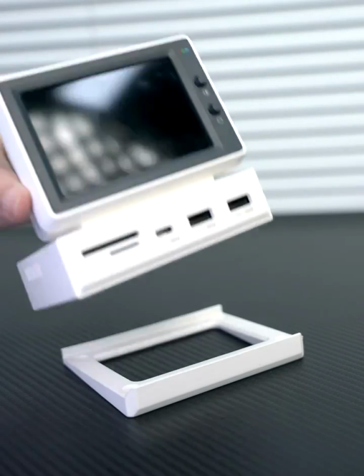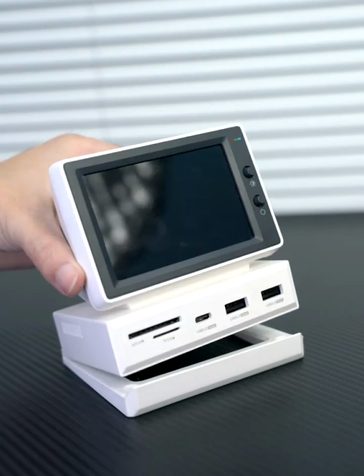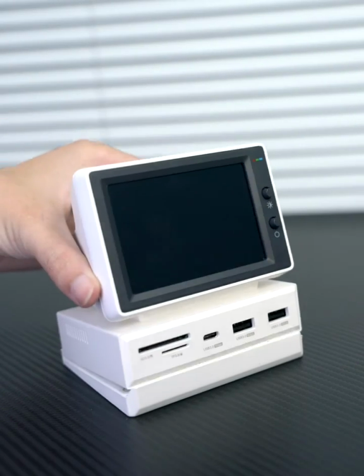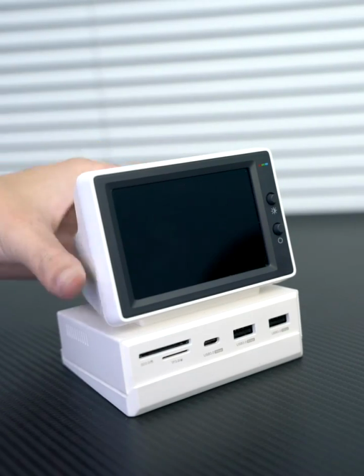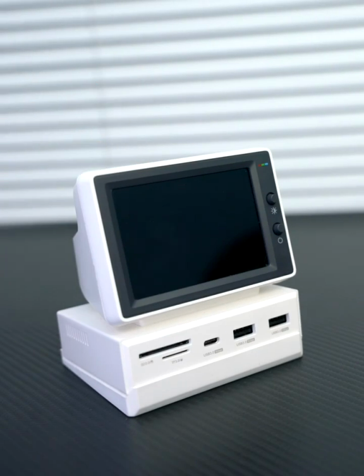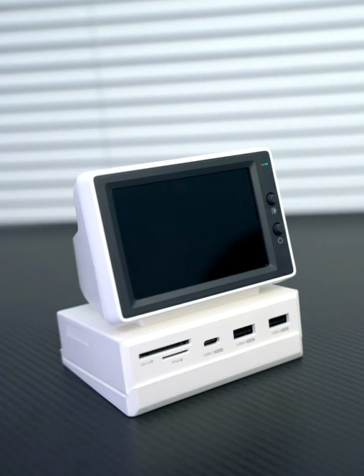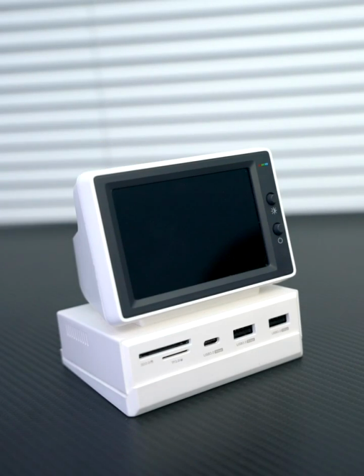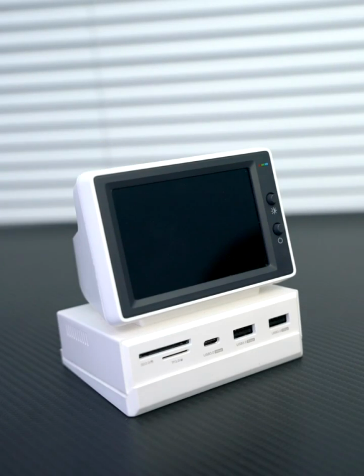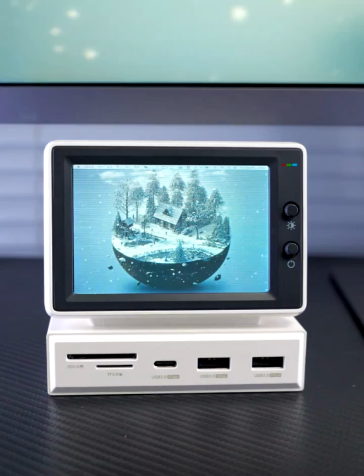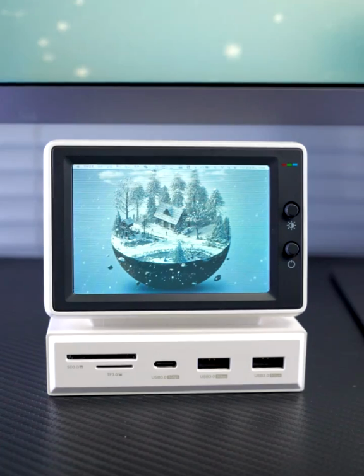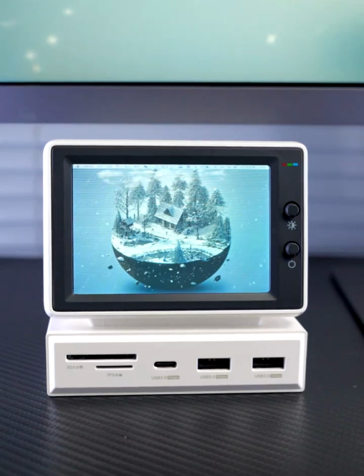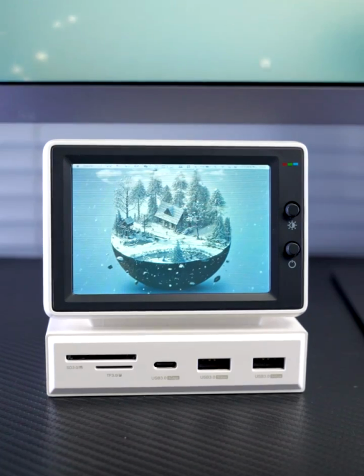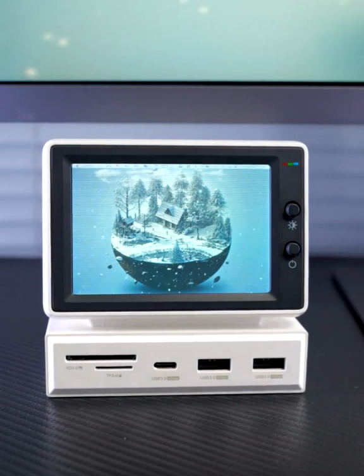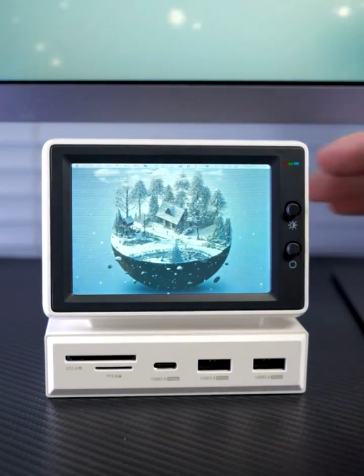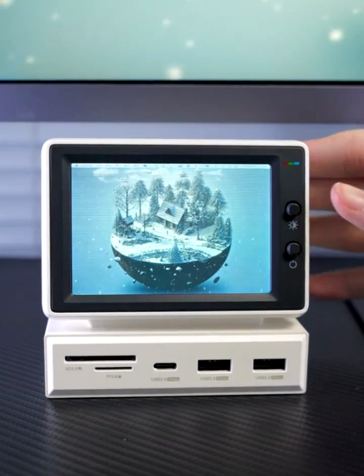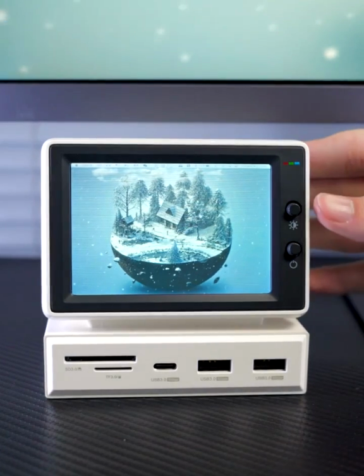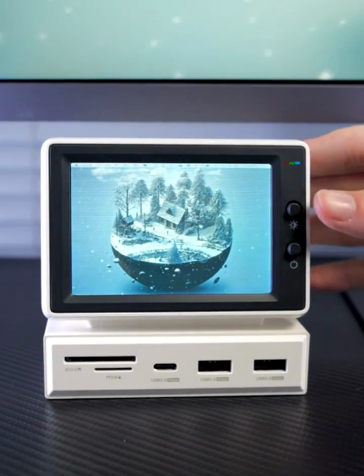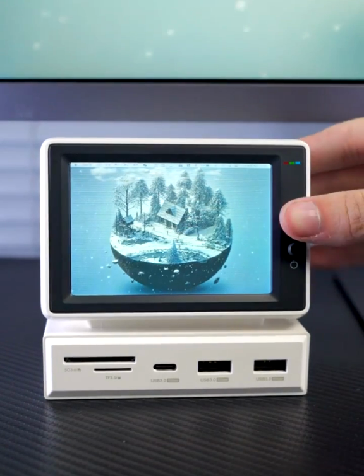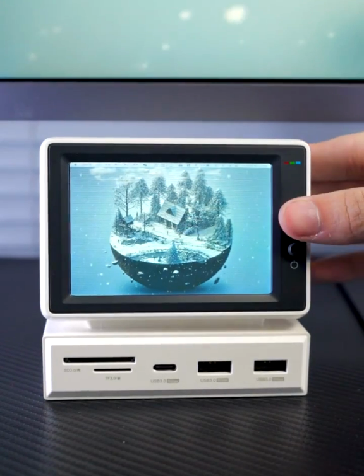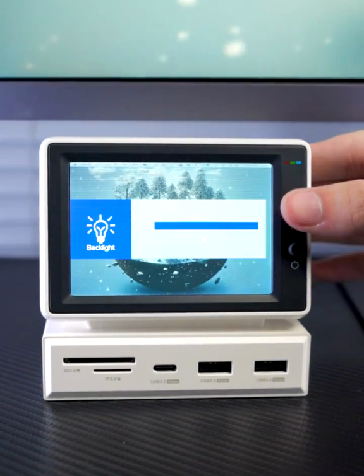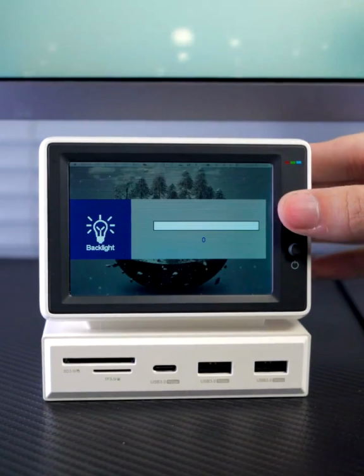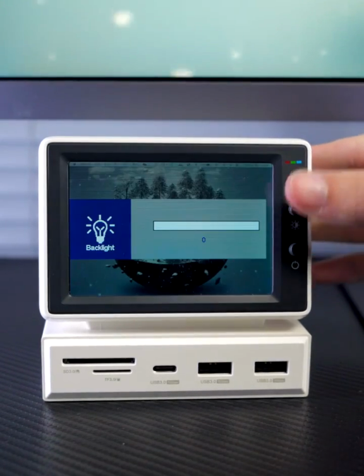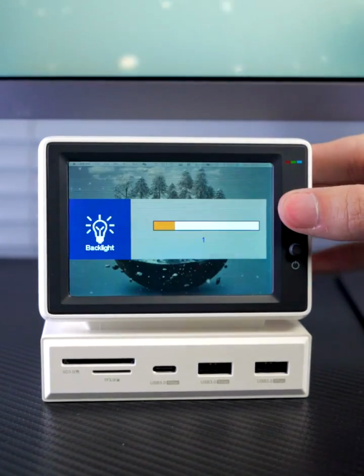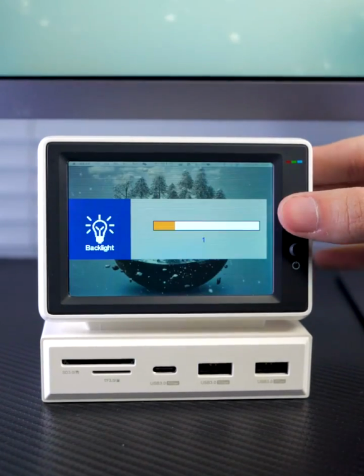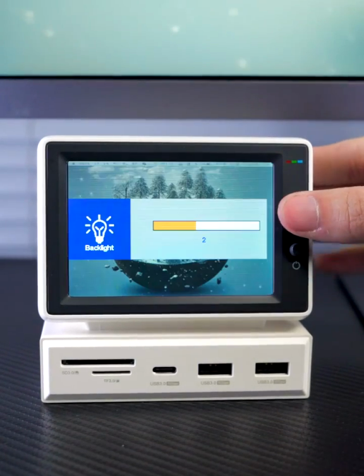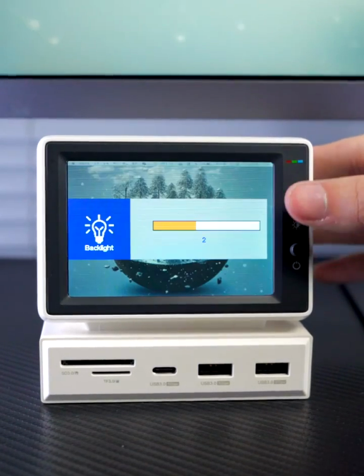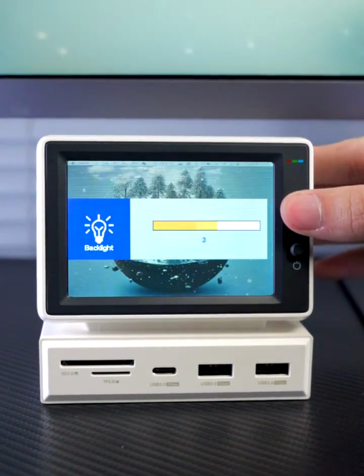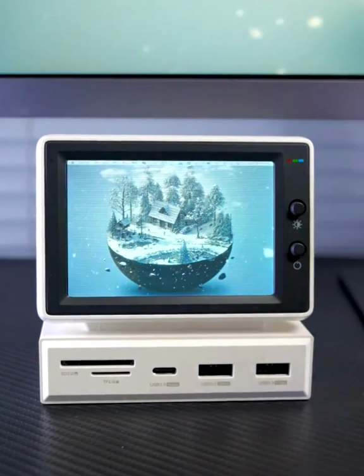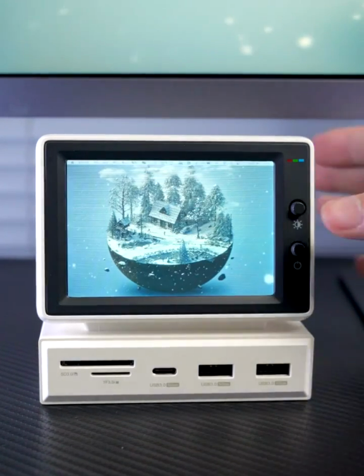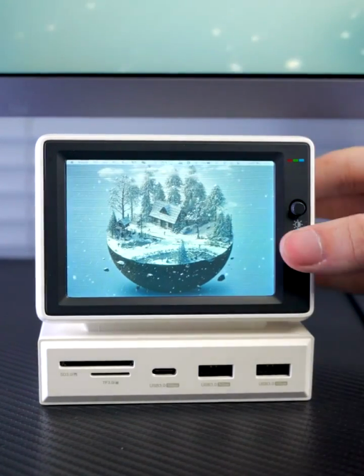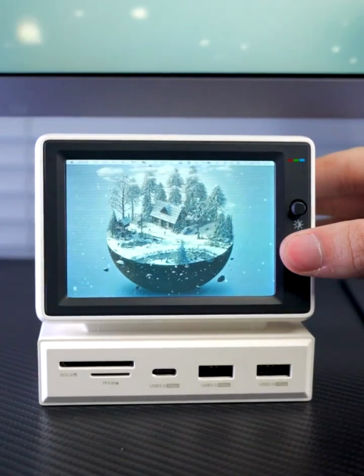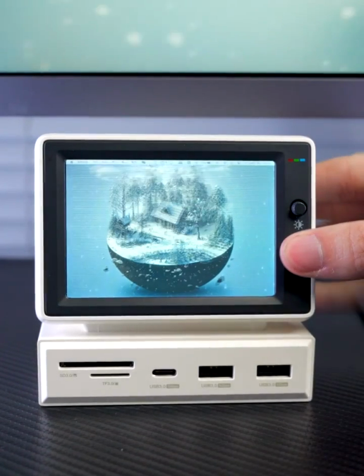Also comes with an angle-adjustable base and a front 3.5-inch monitor. This is the brightness adjustment, and this is the screen switch.